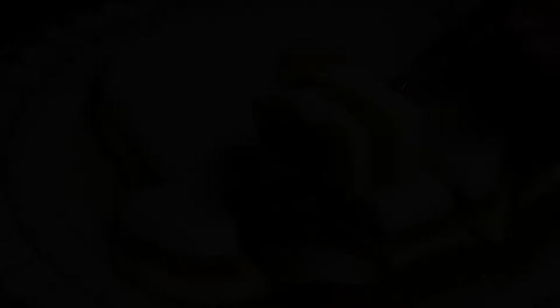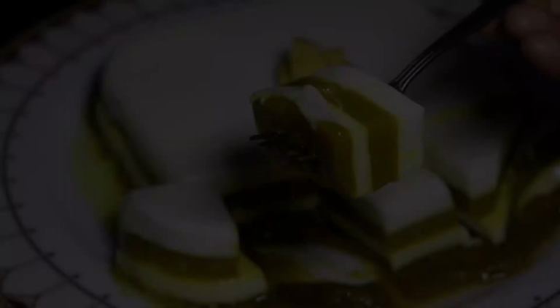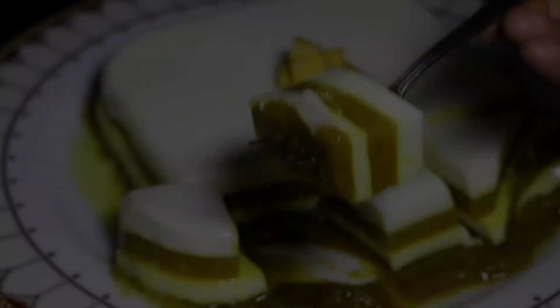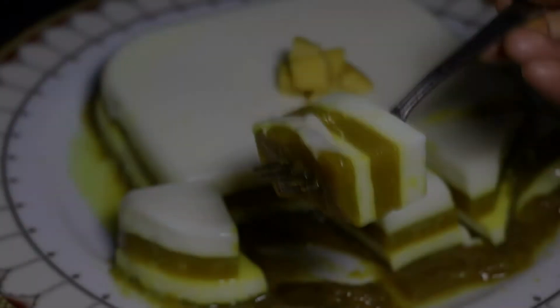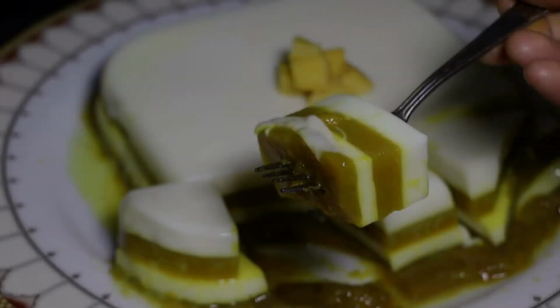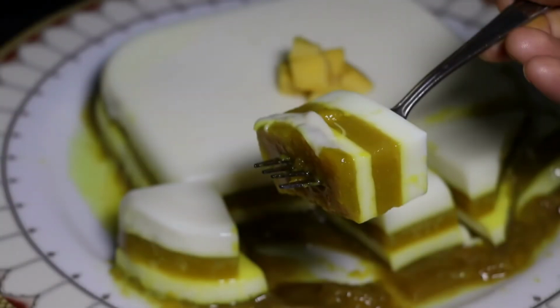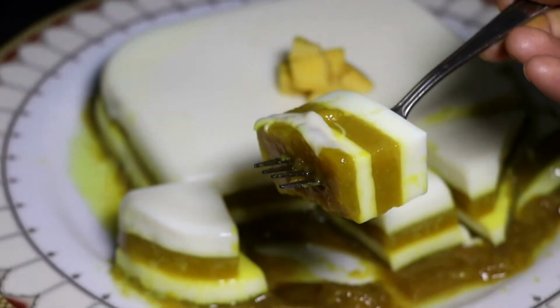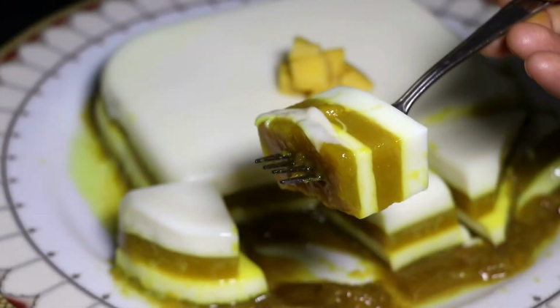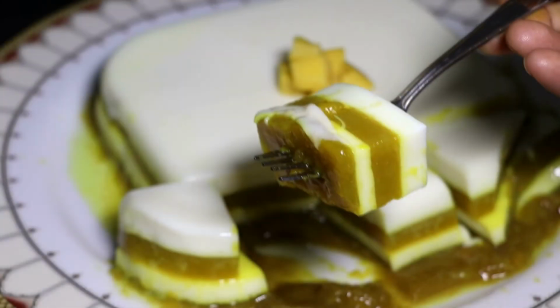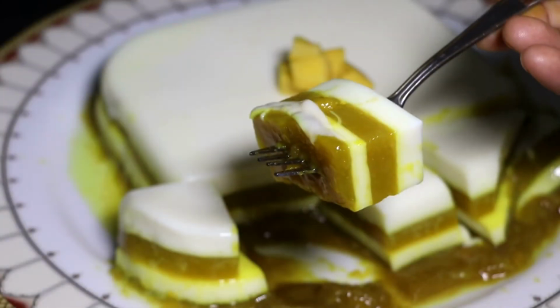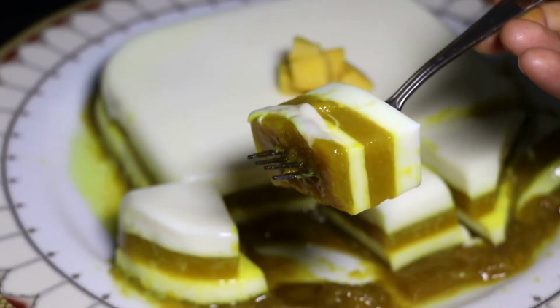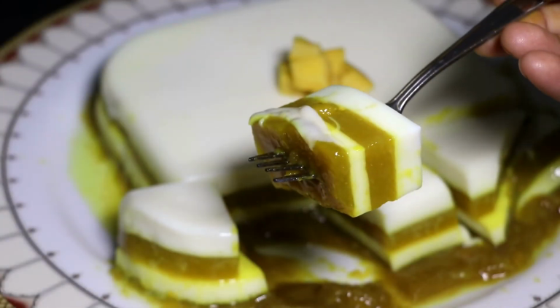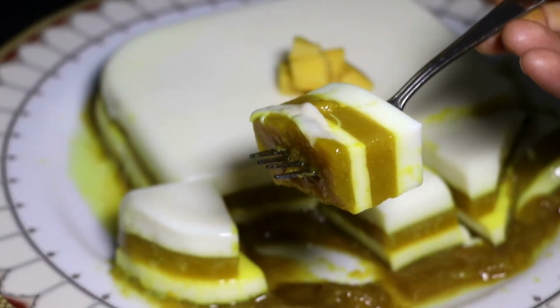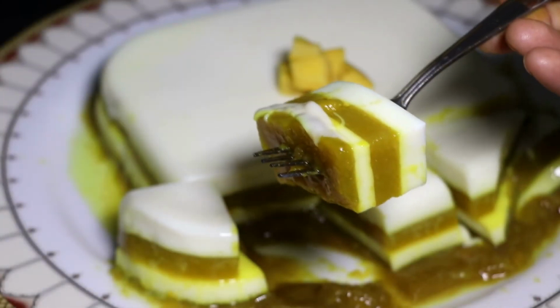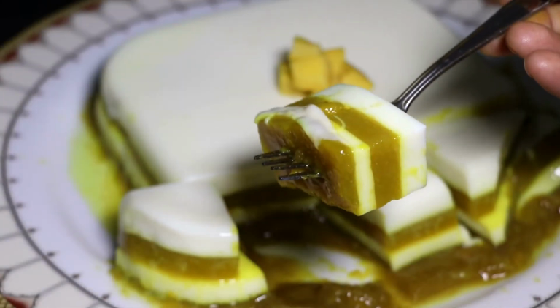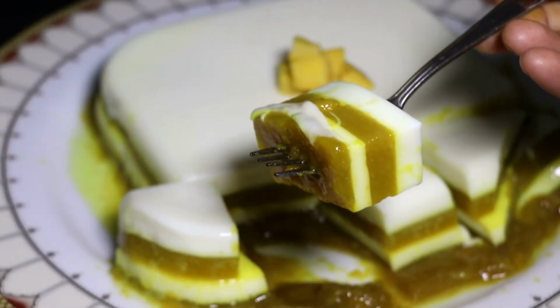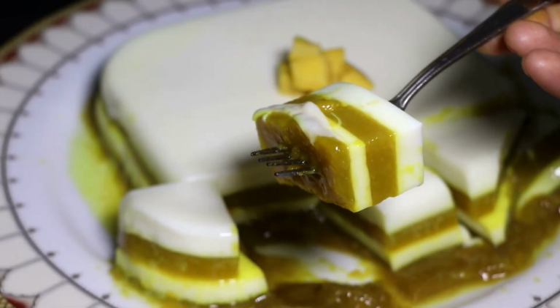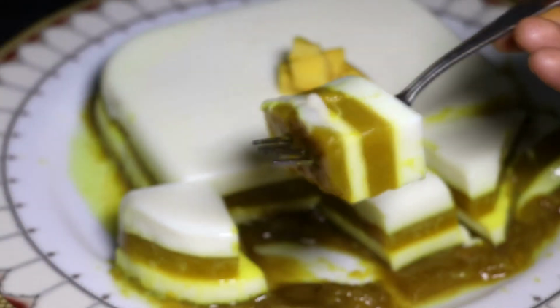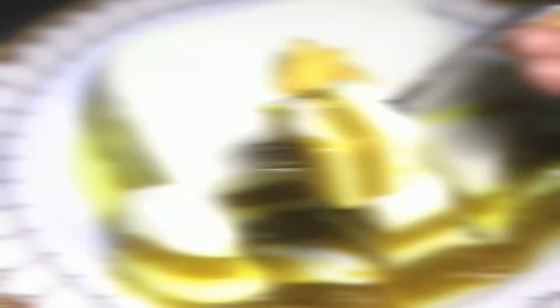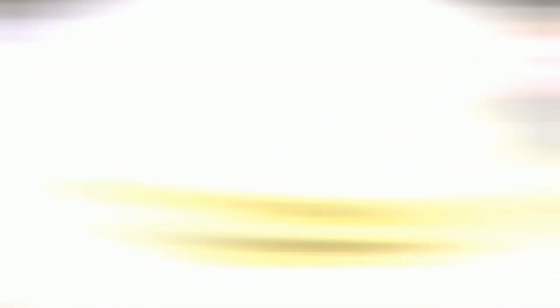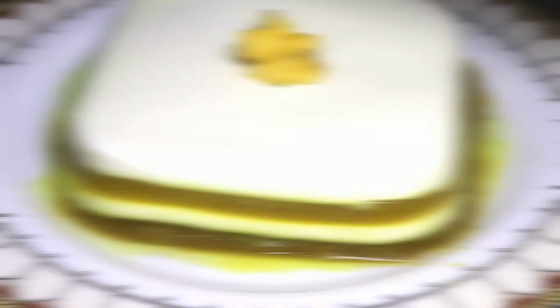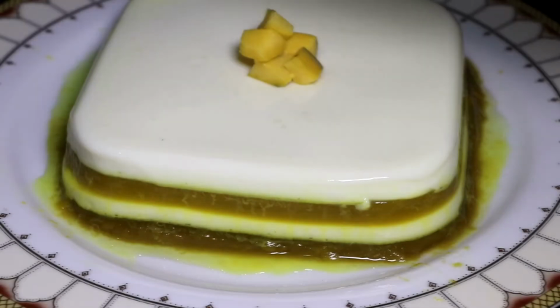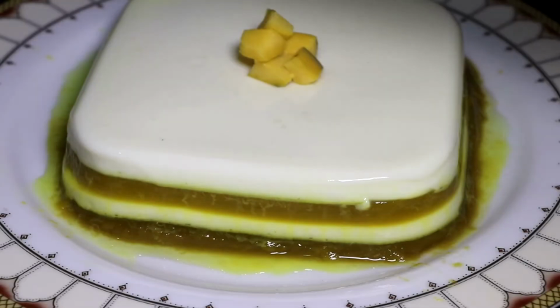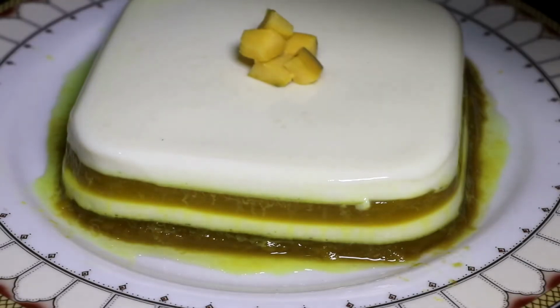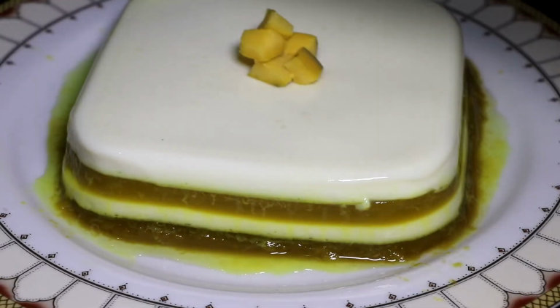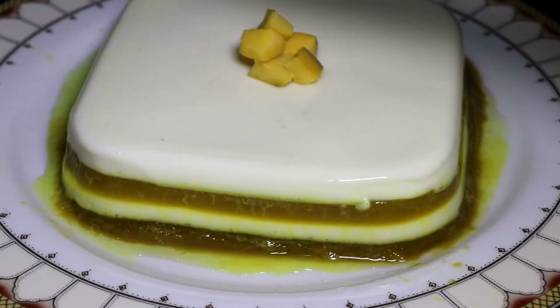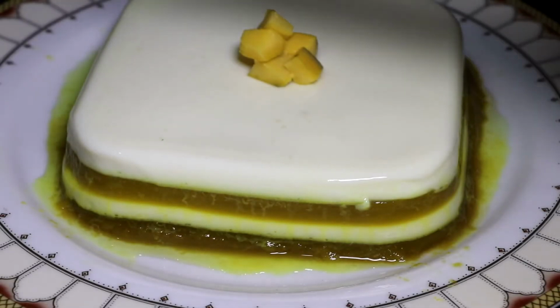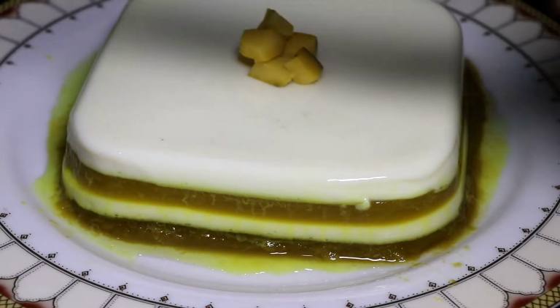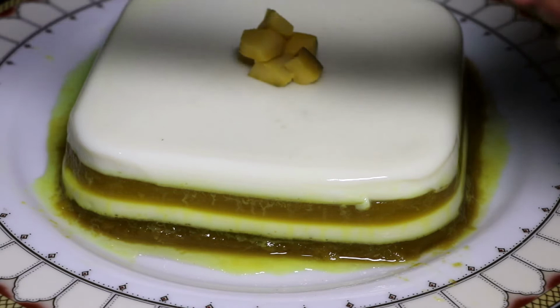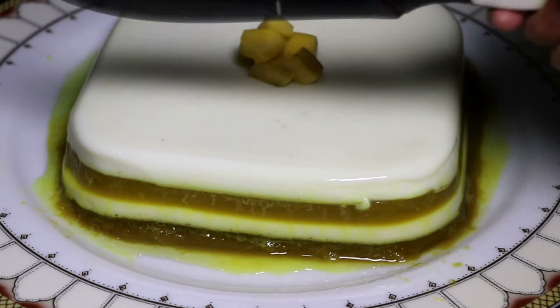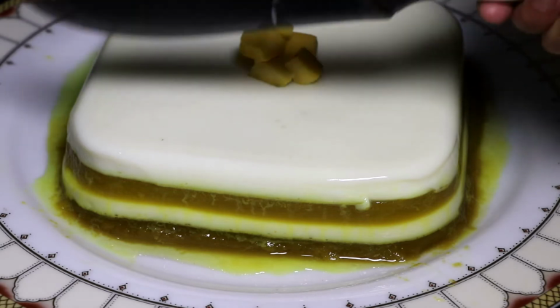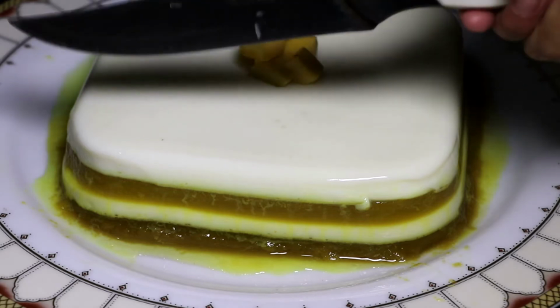Hello viewers, welcome back to my channel. Tuntunir Kitchen channel, with 99 recipes that are available.